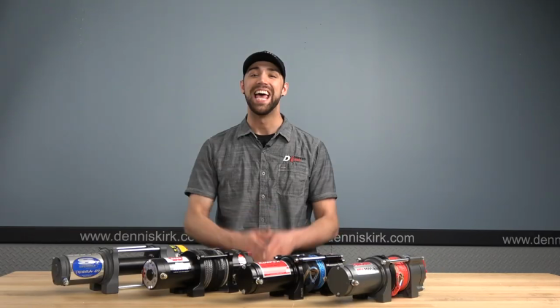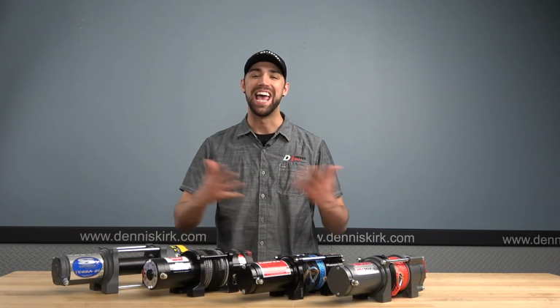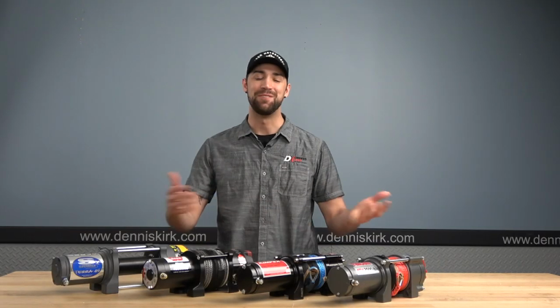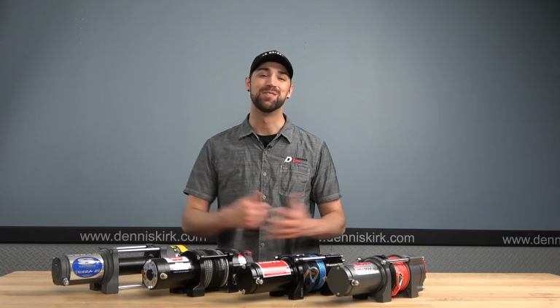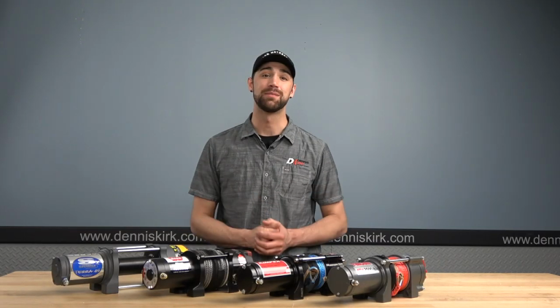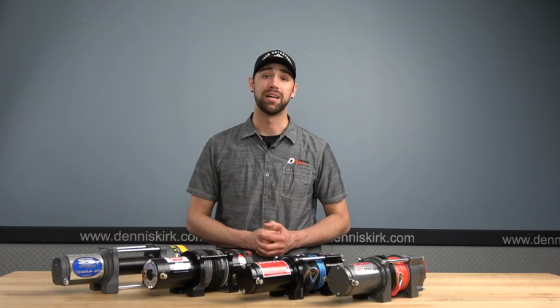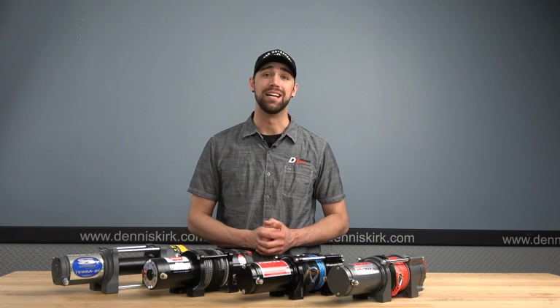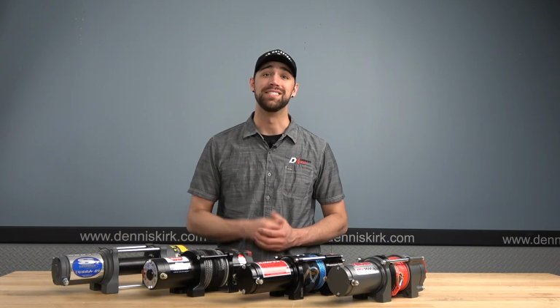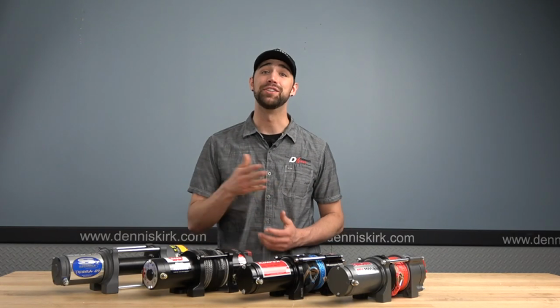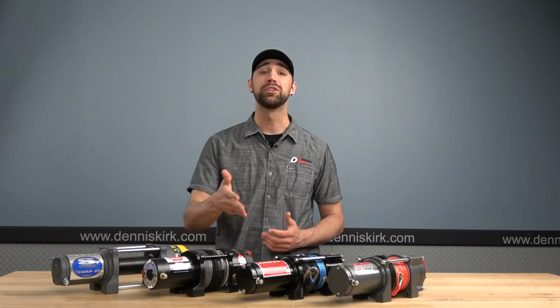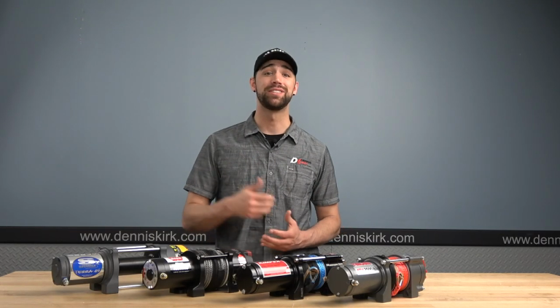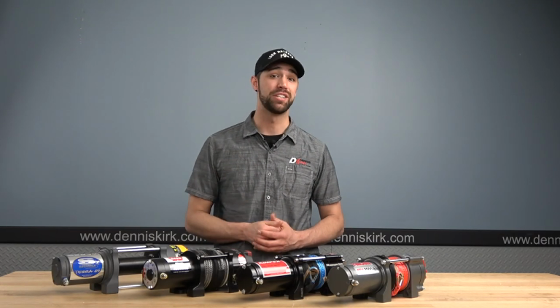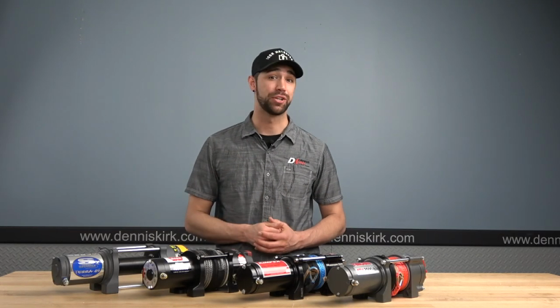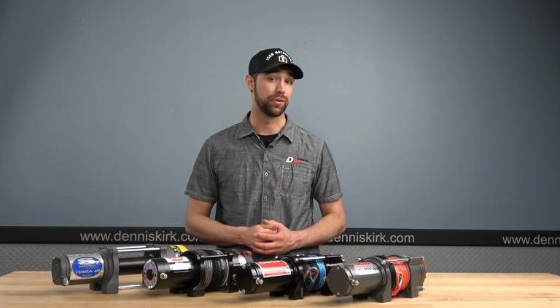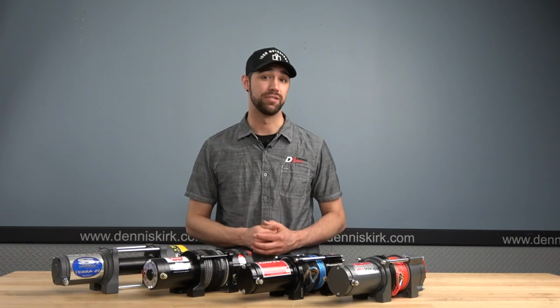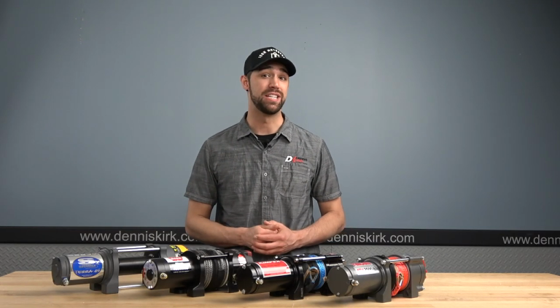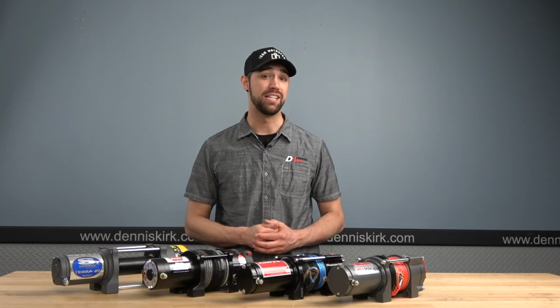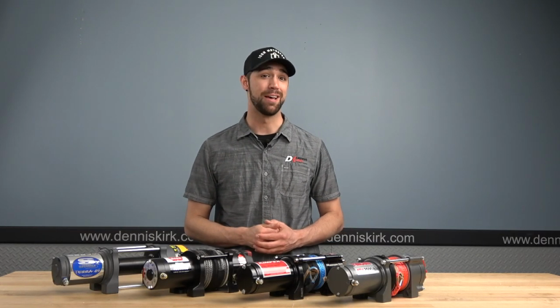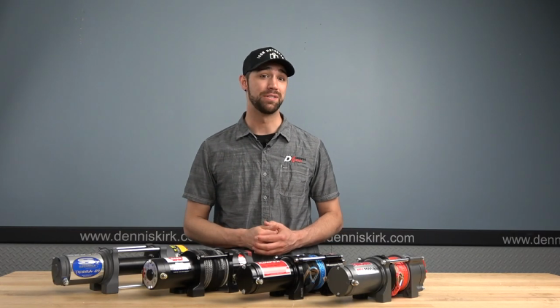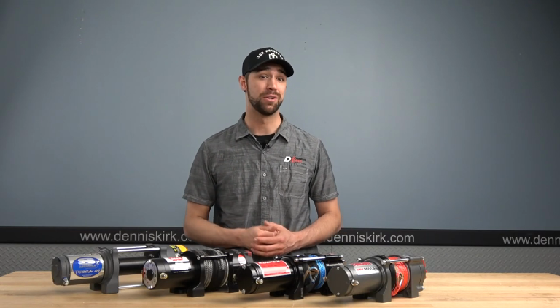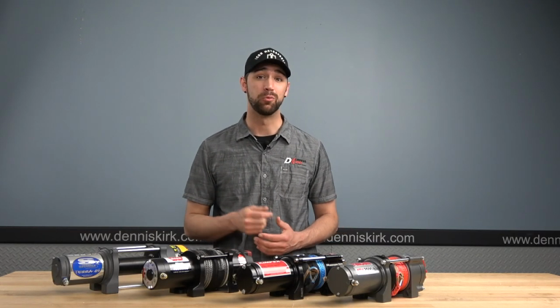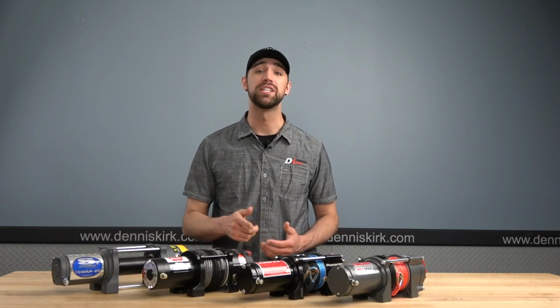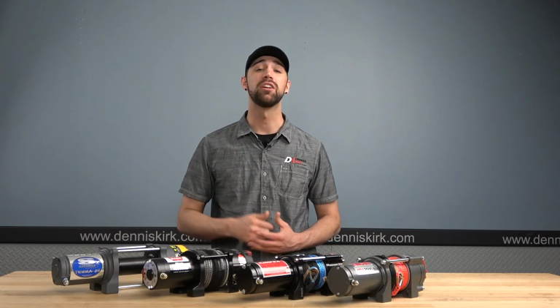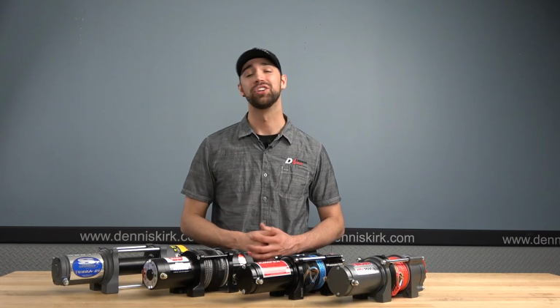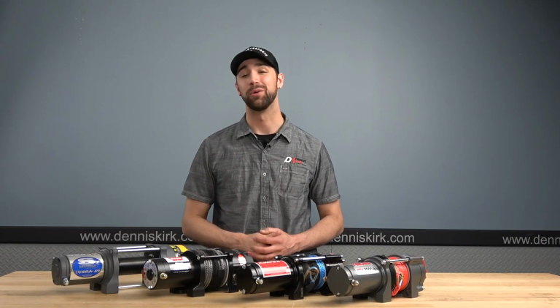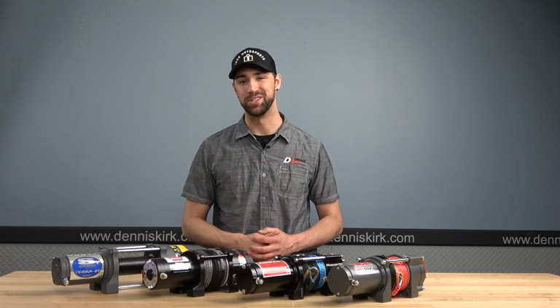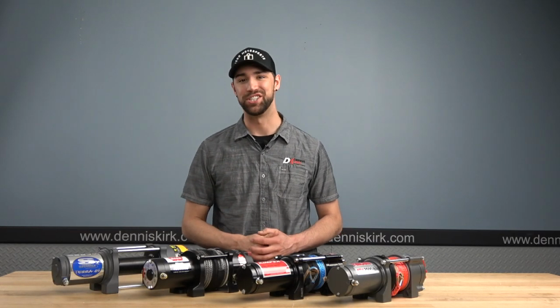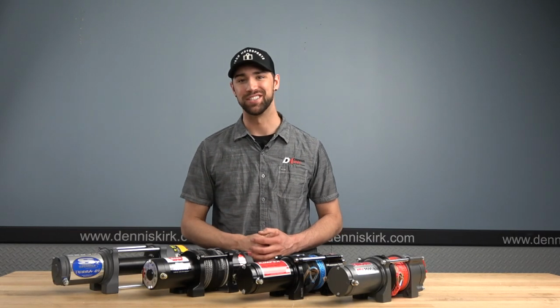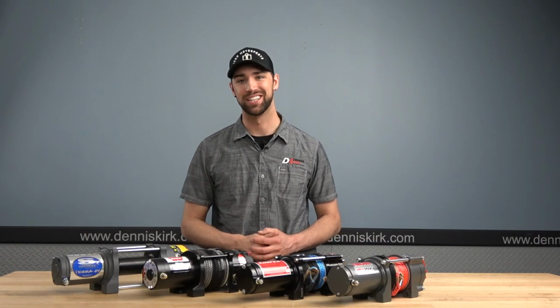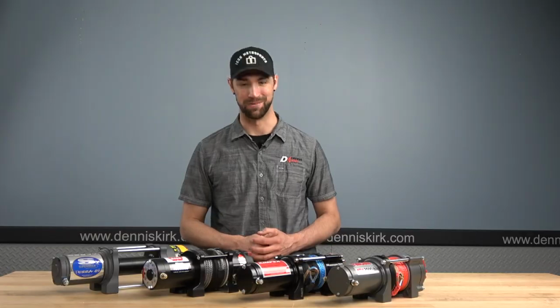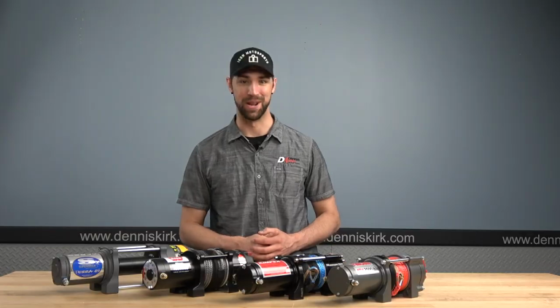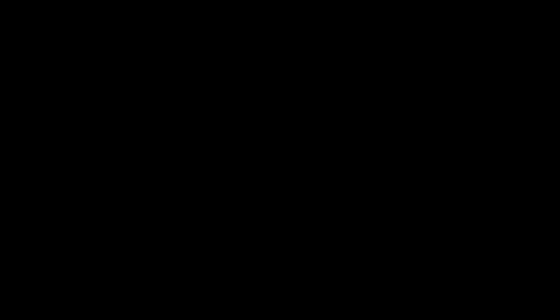Hey, what's up guys? Dylan here with Dennis Kirk, and on today's episode we're taking a look at winches.